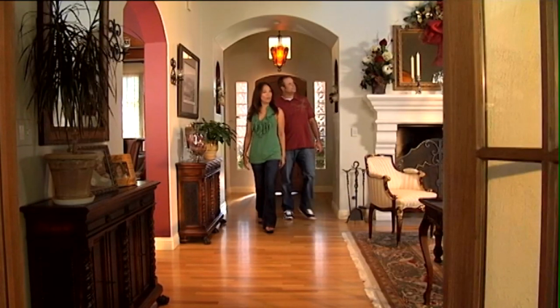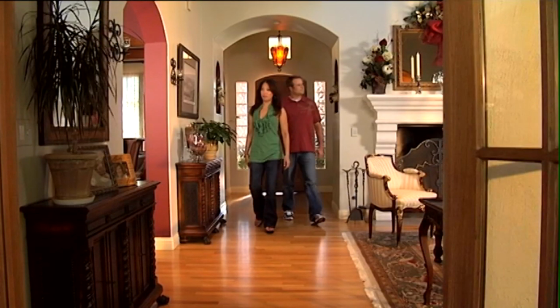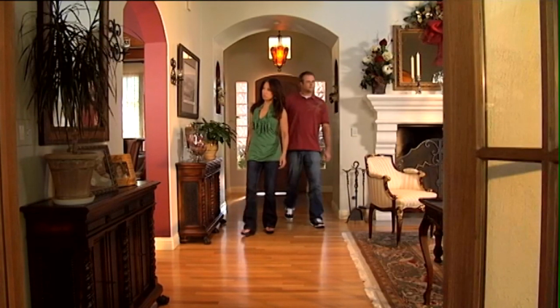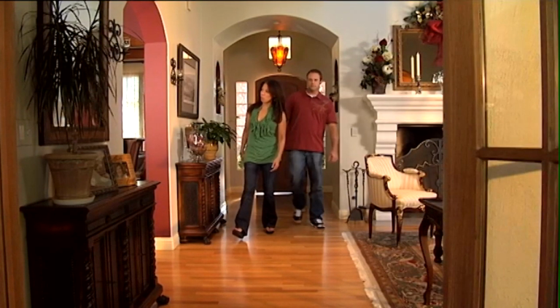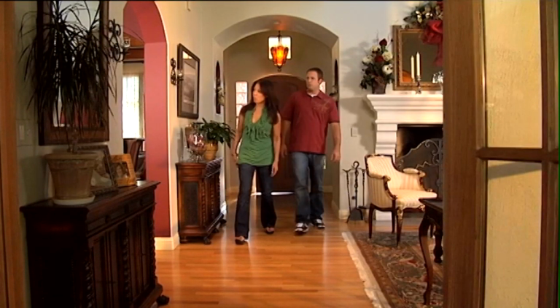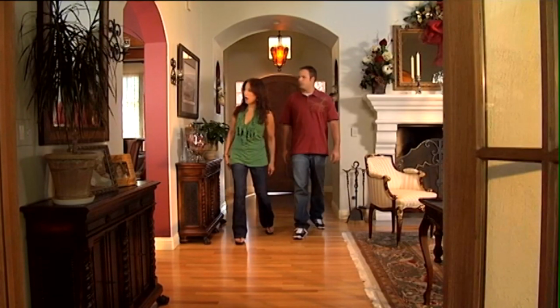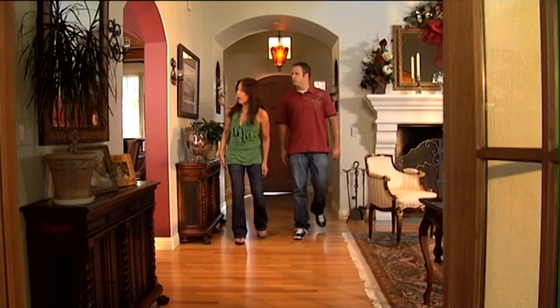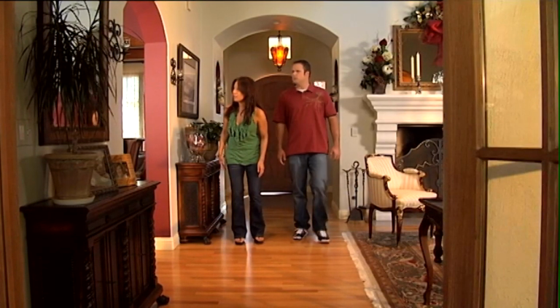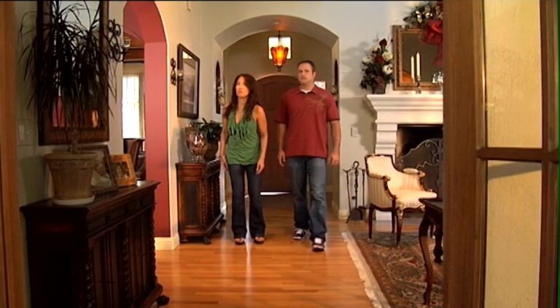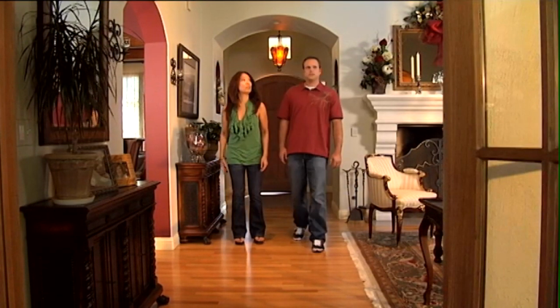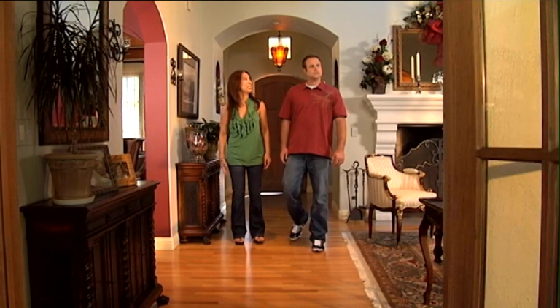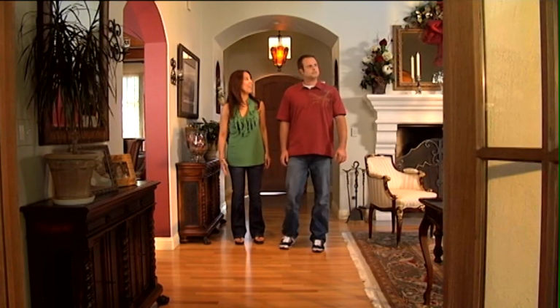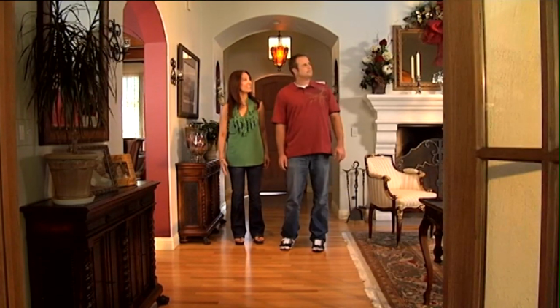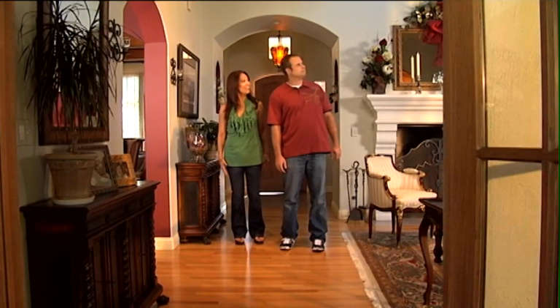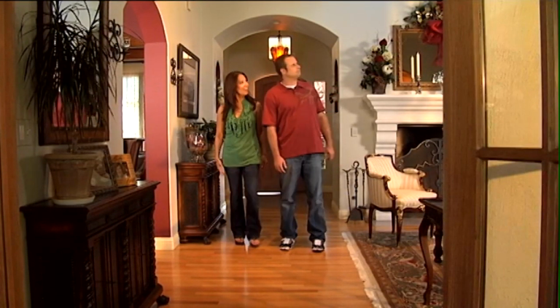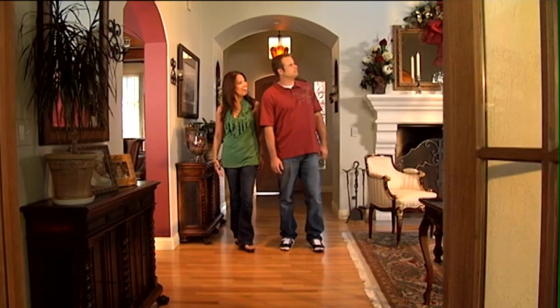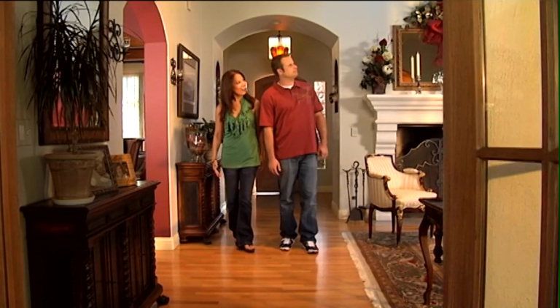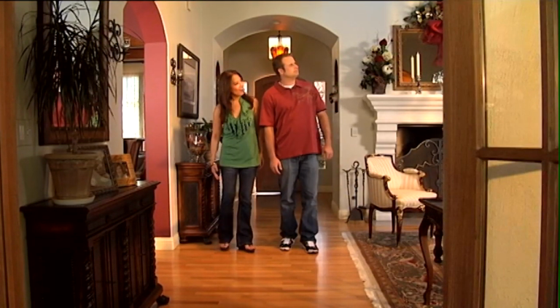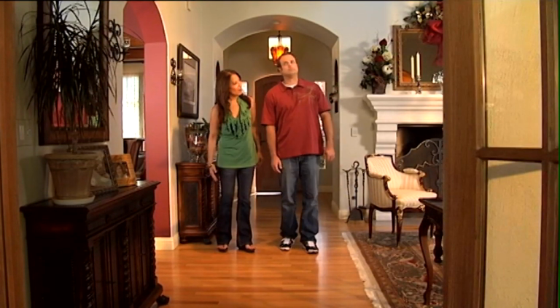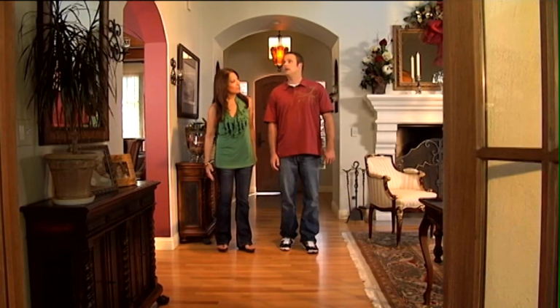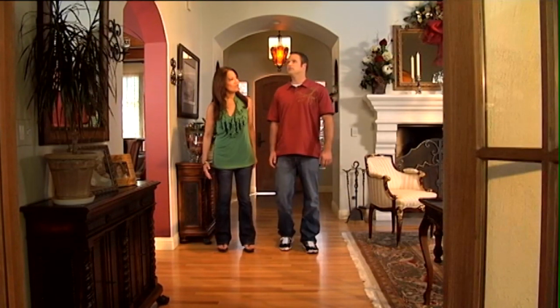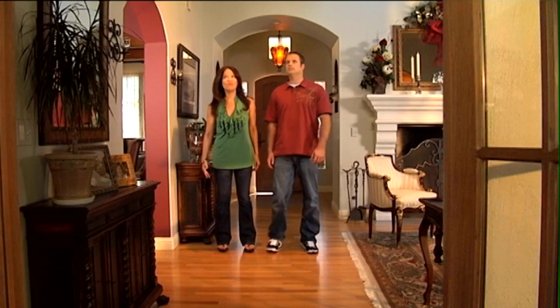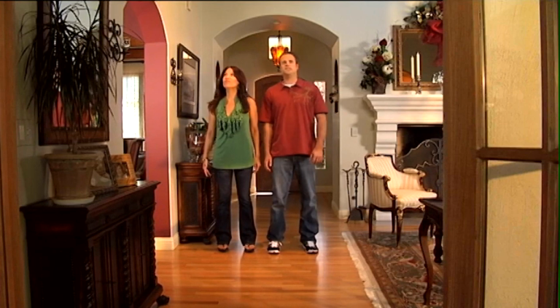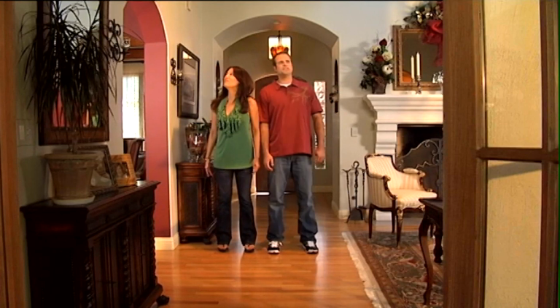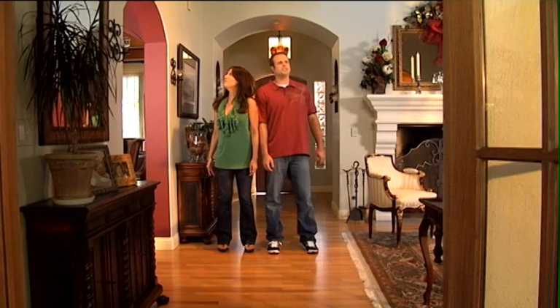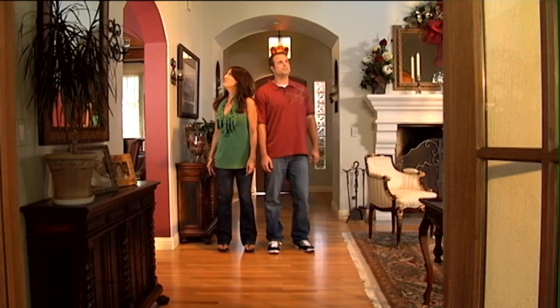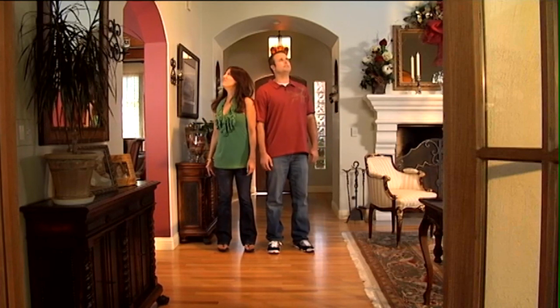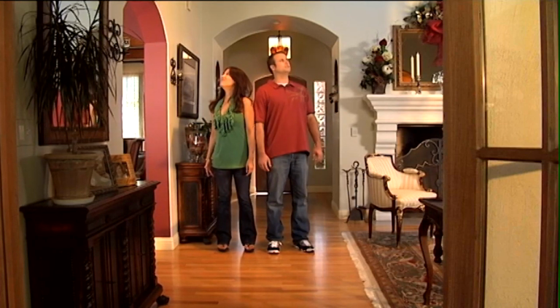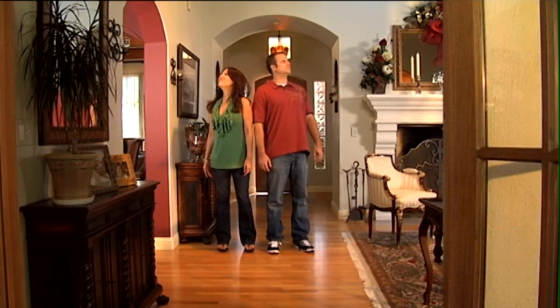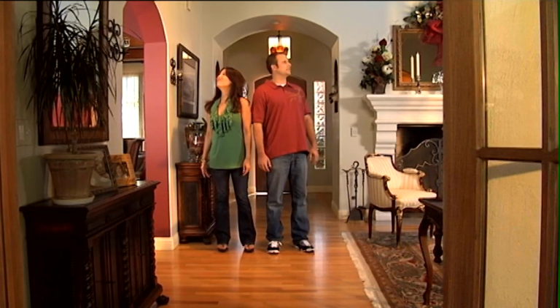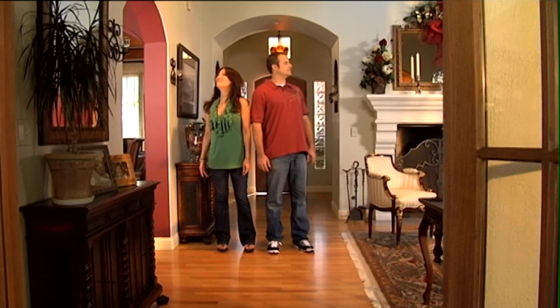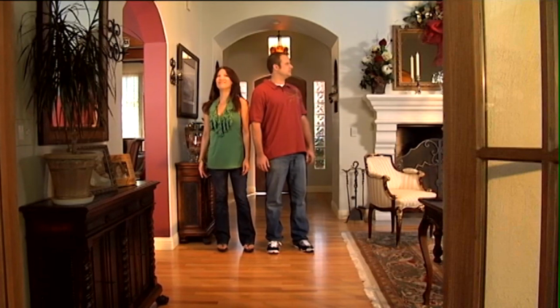This is... Wow, this is really nice. I could really see myself living in a place like this.